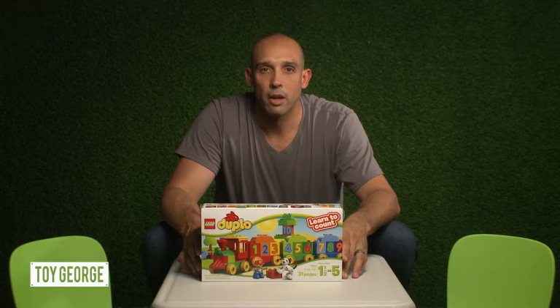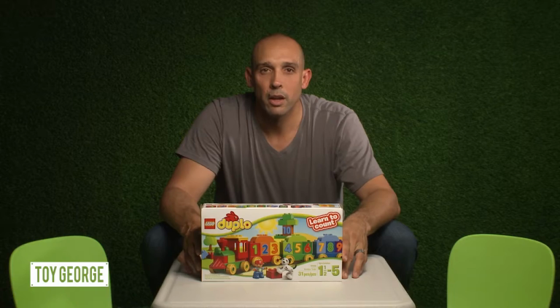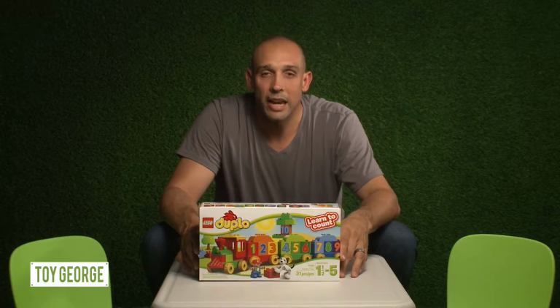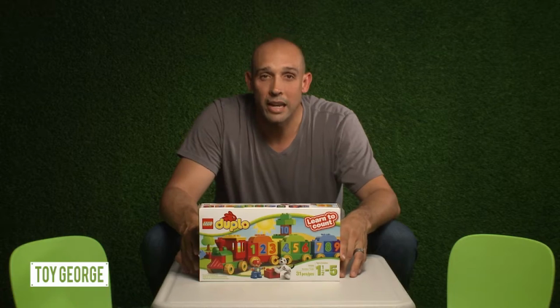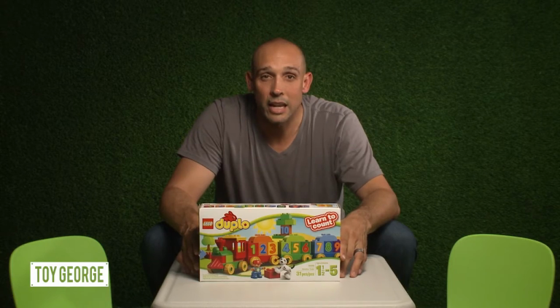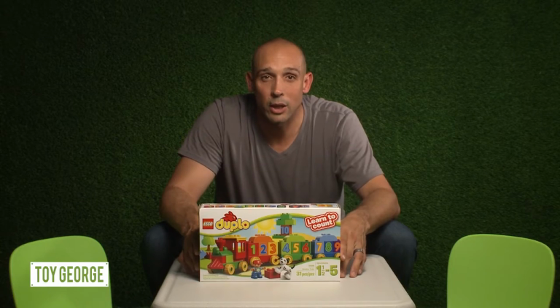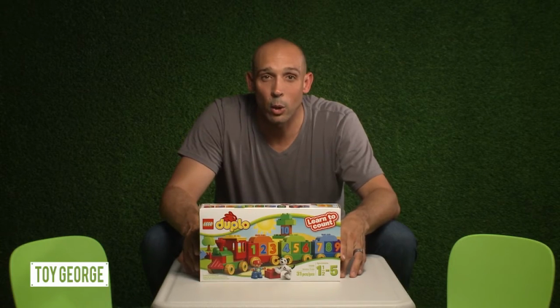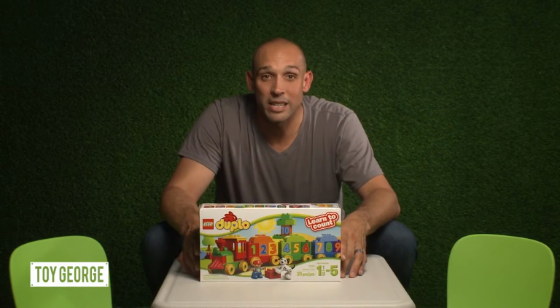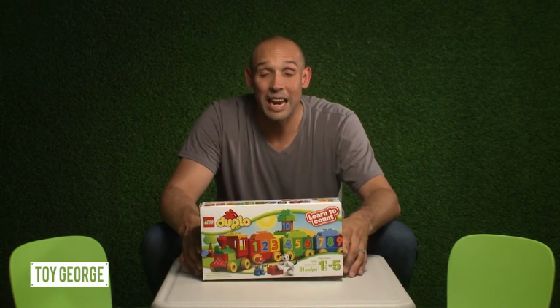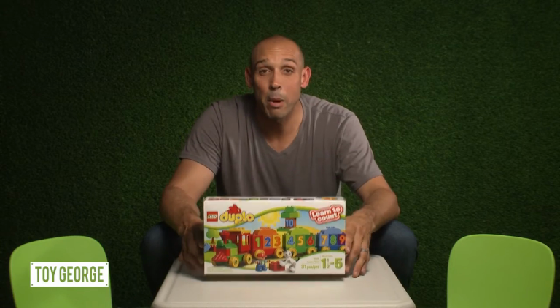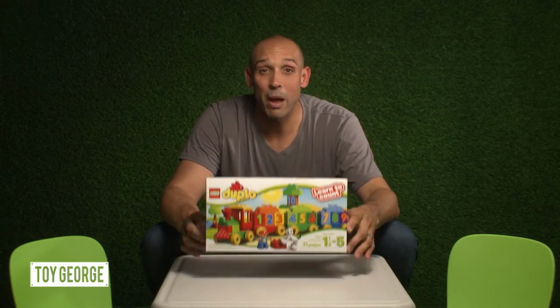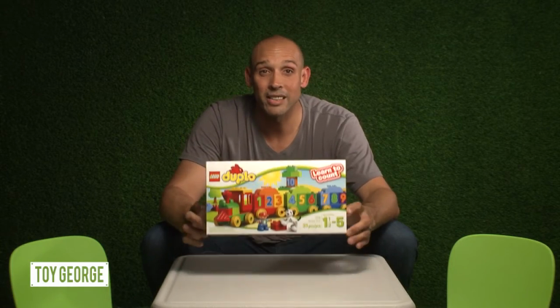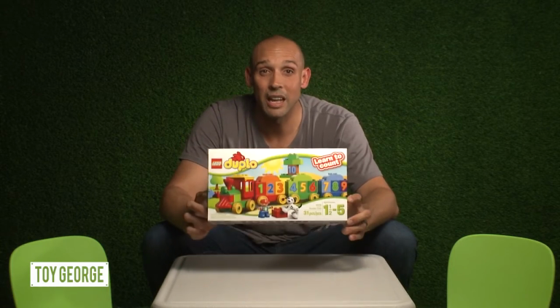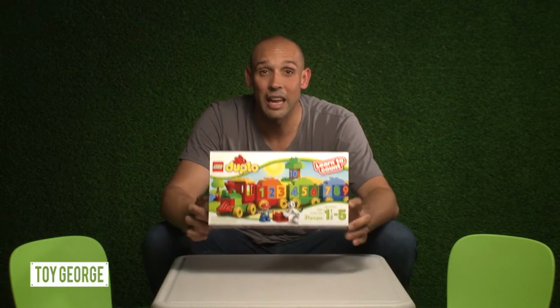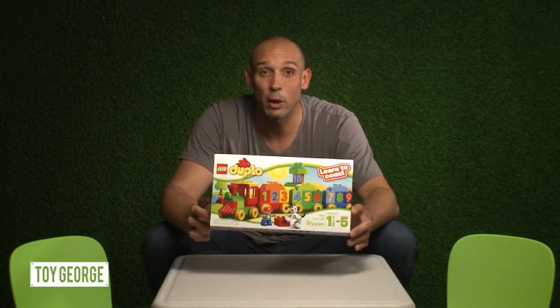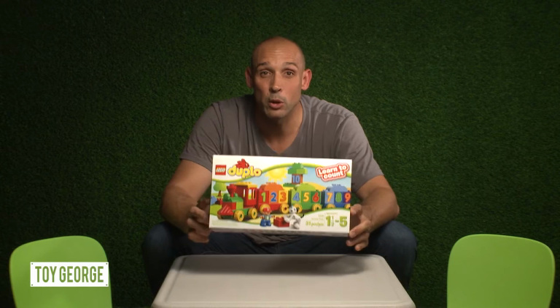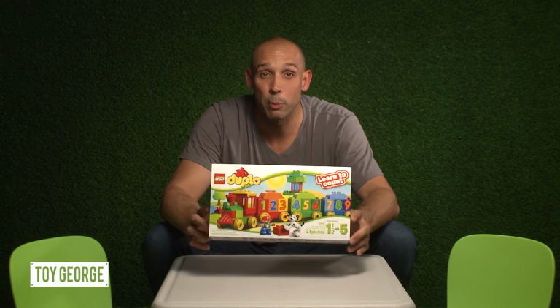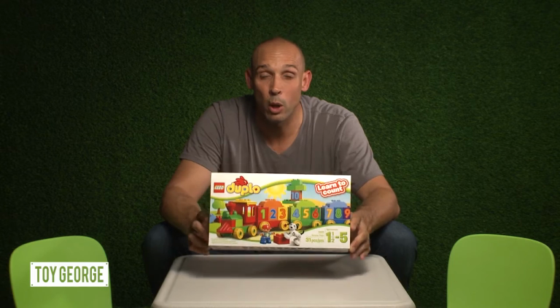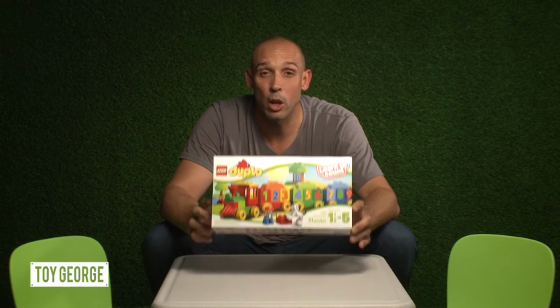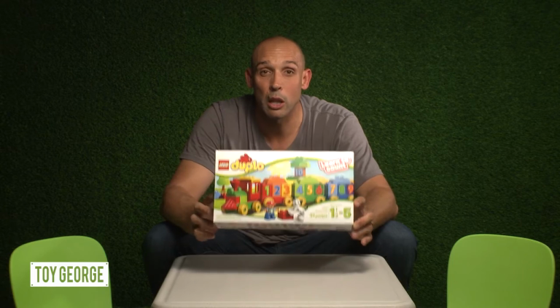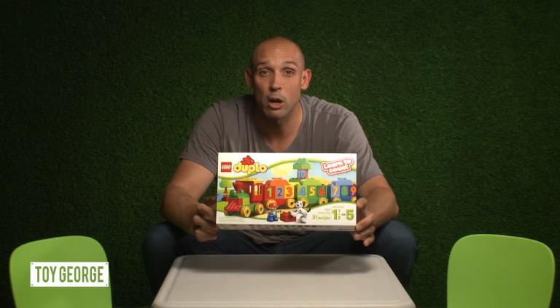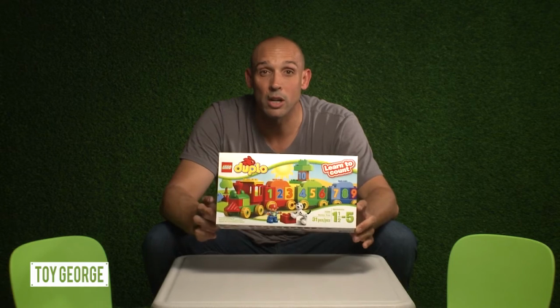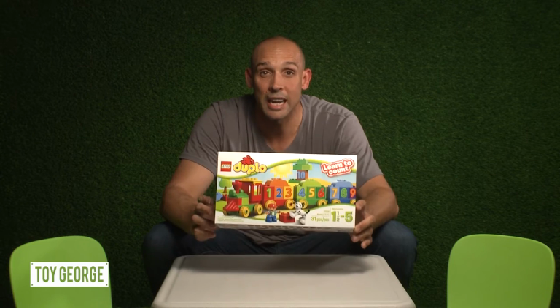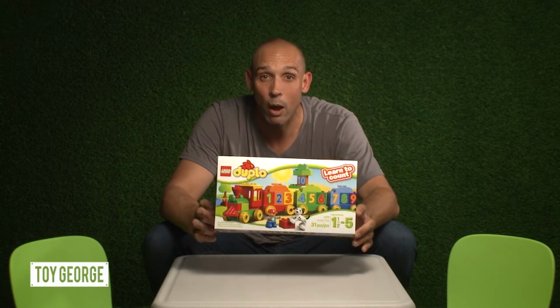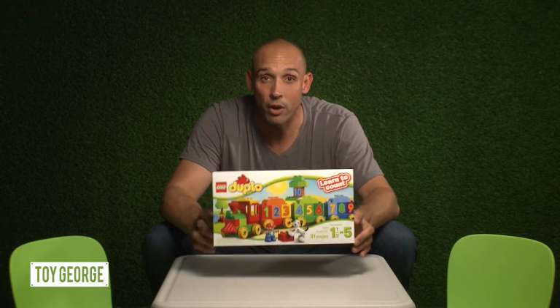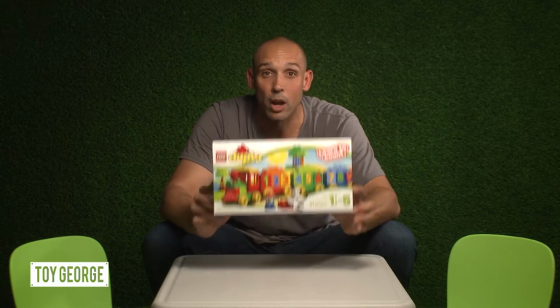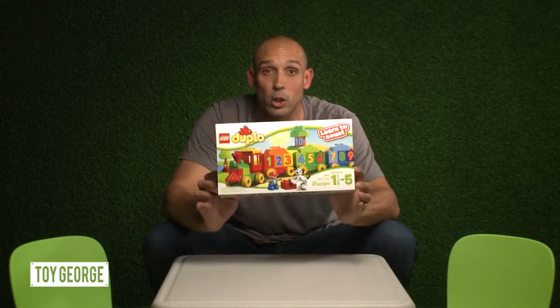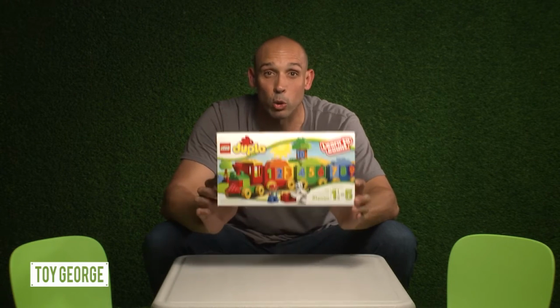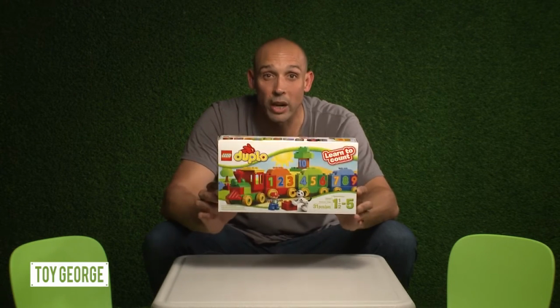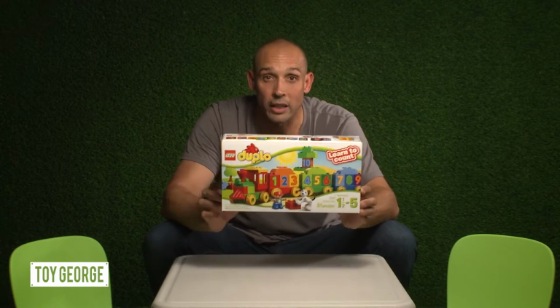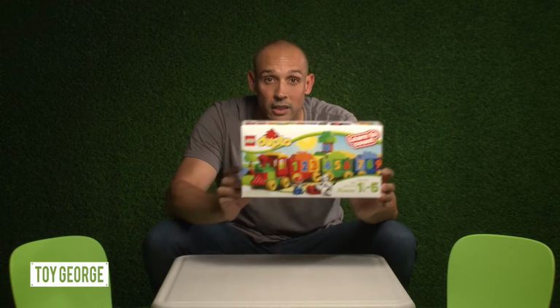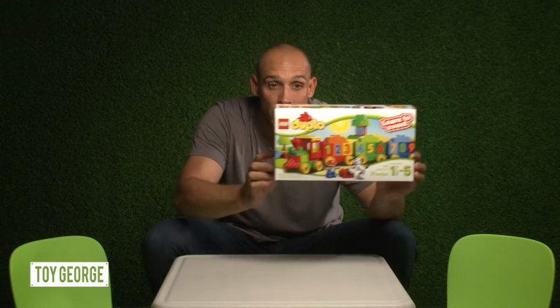Hey kids, how's it going? Today I'm unboxing the Lego Duplo Learn to Count Train Set.